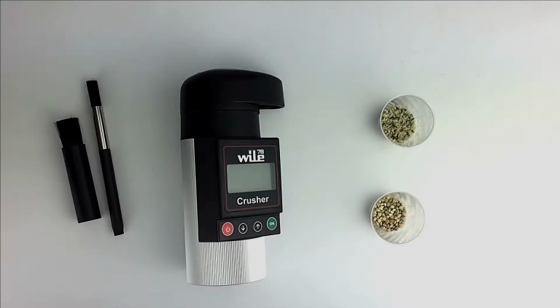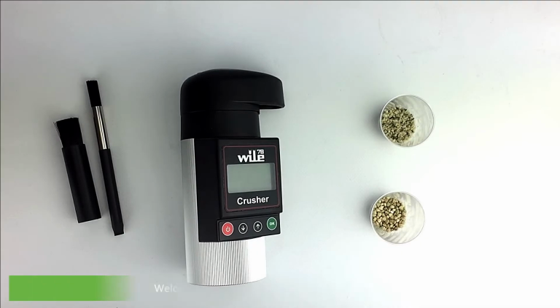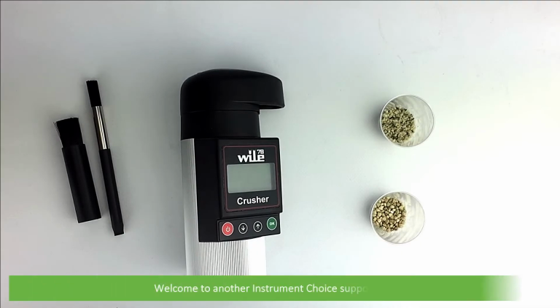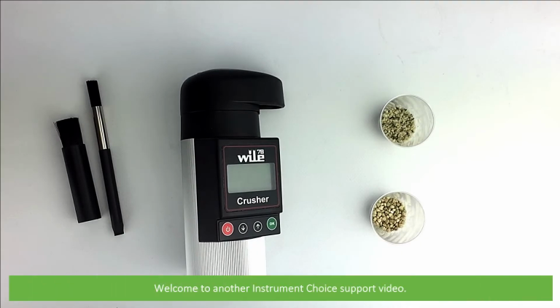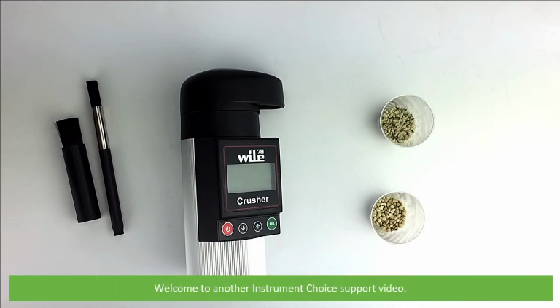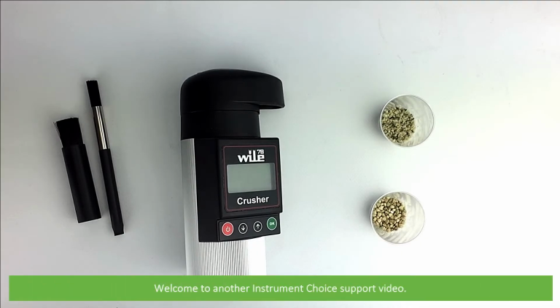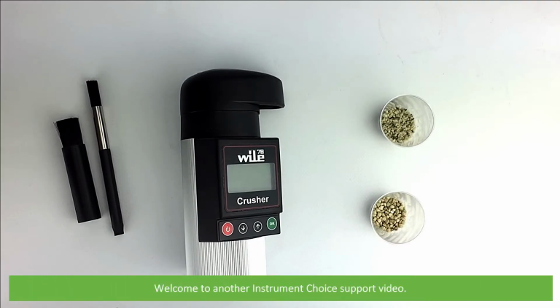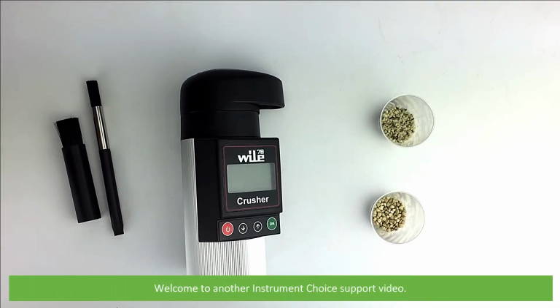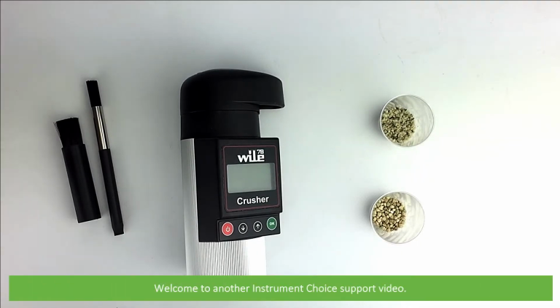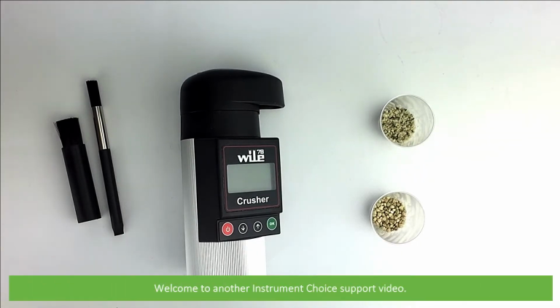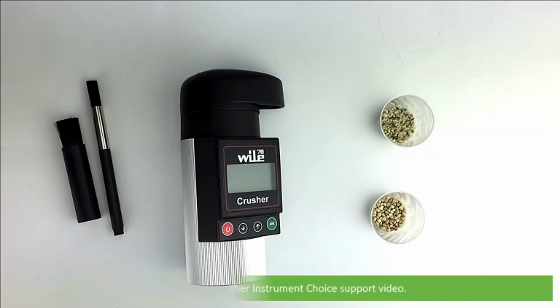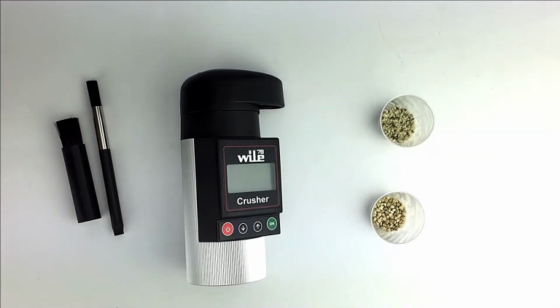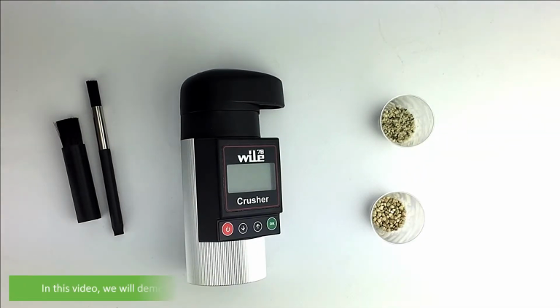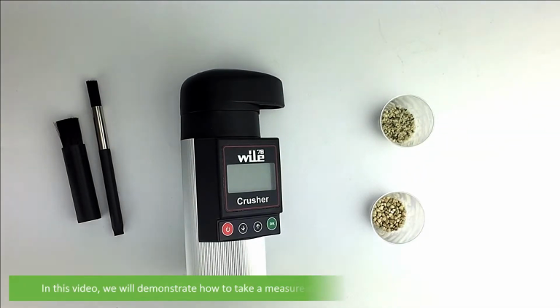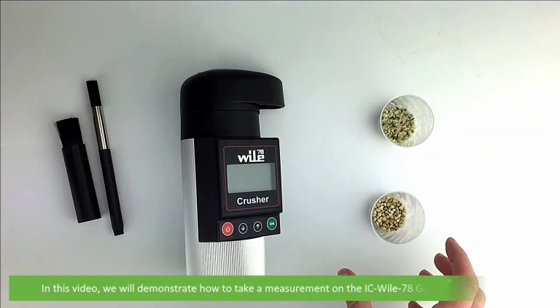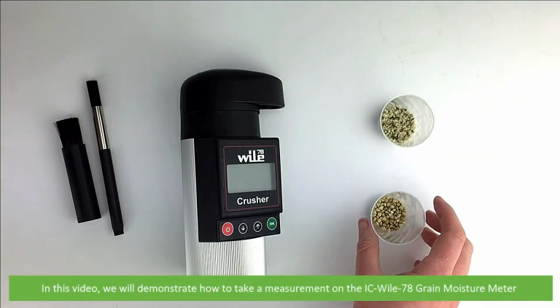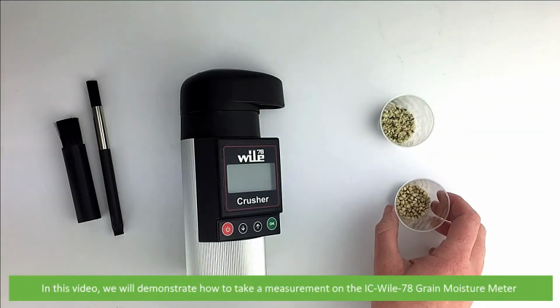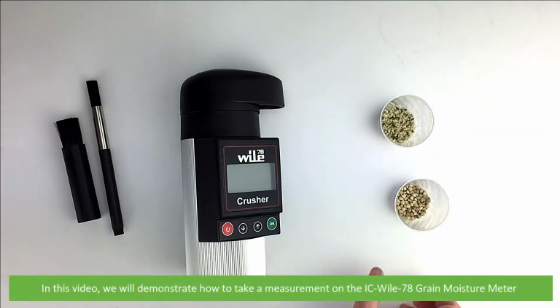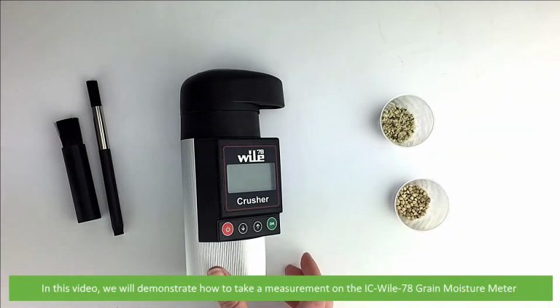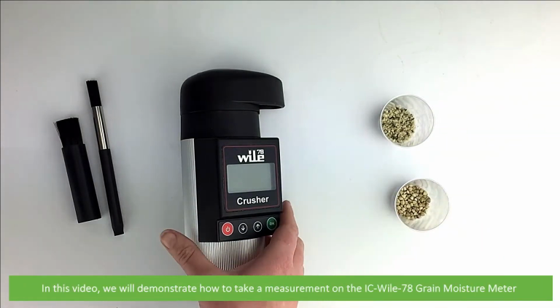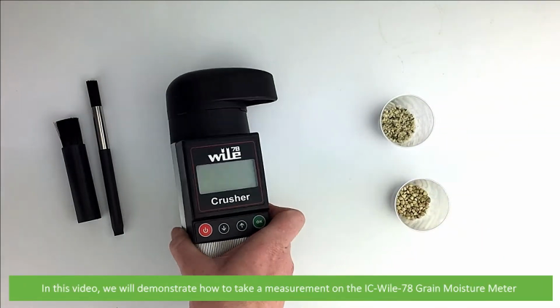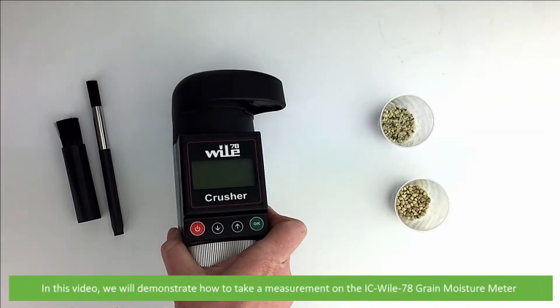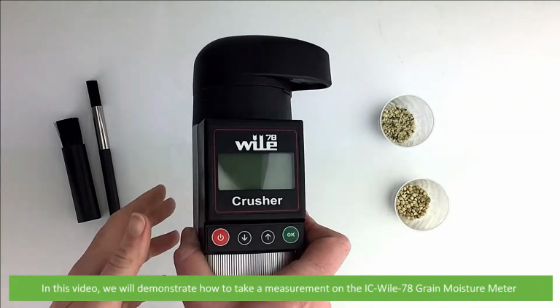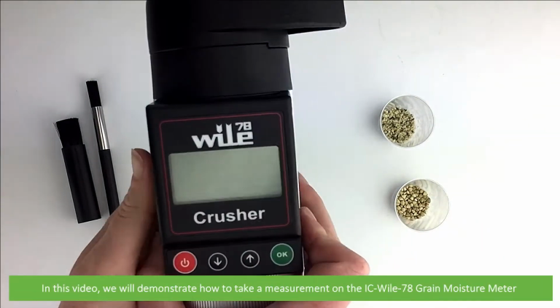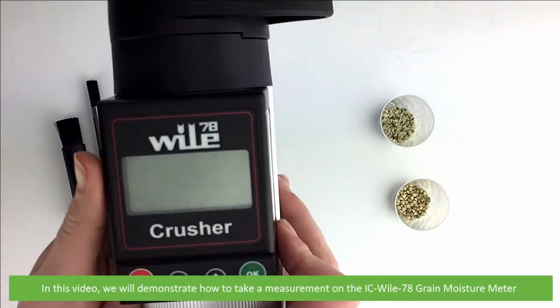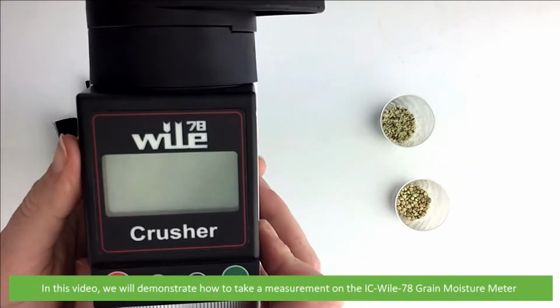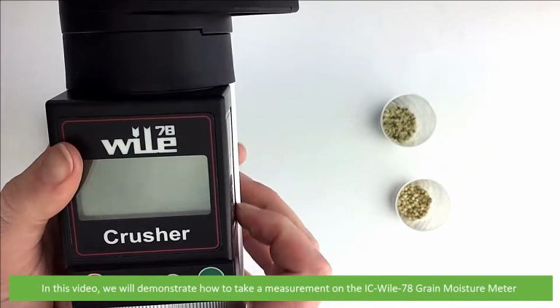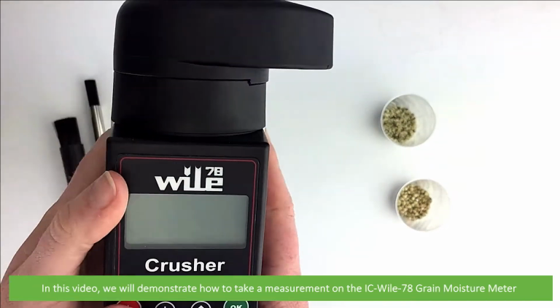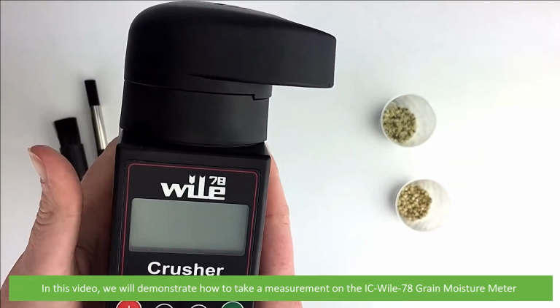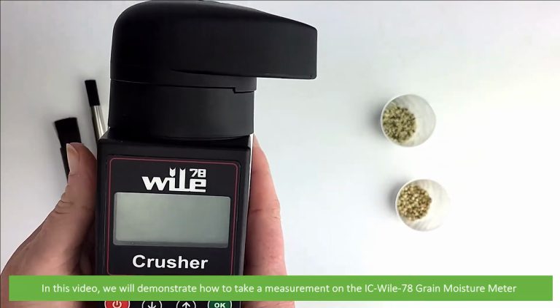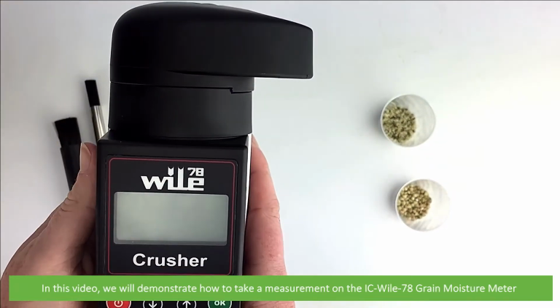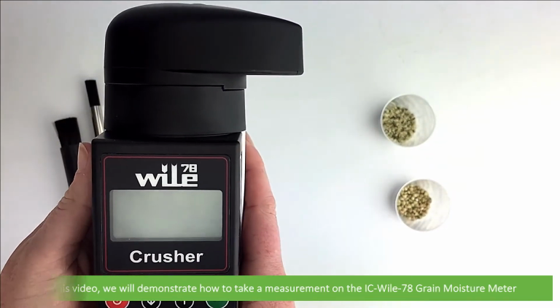Hi and welcome to another Instrument Choice support video. In this video we'll demonstrate how to take a measurement on the IC Wiley 78 grain moisture meter.